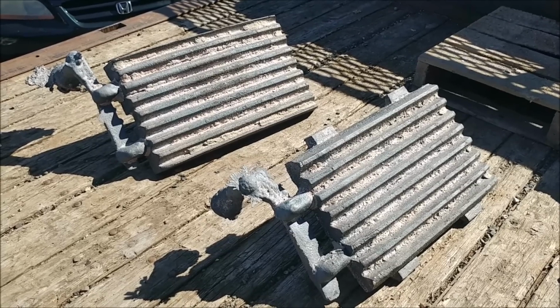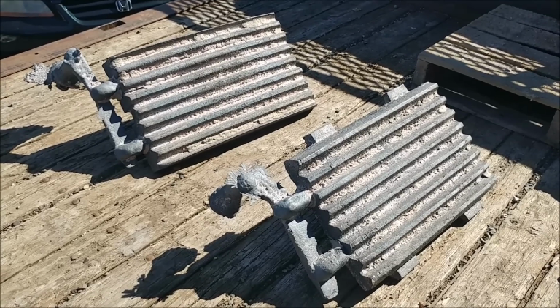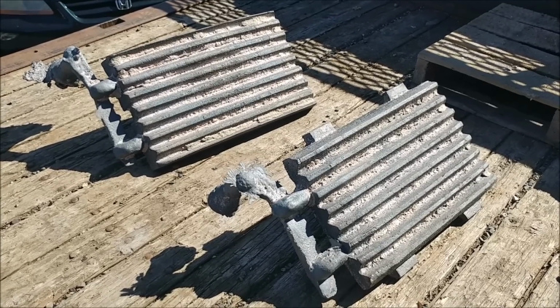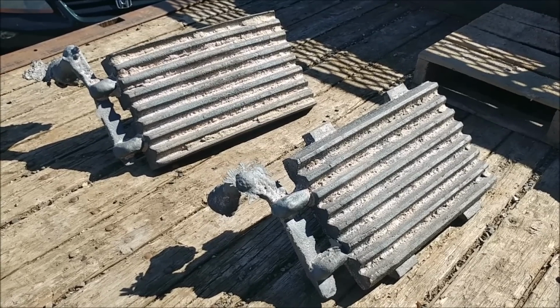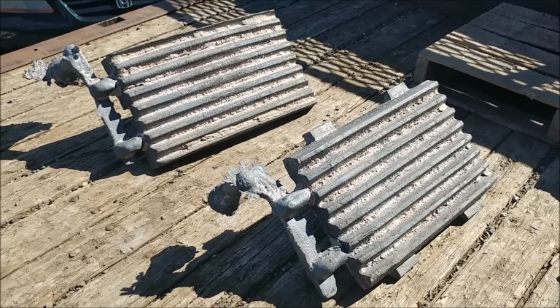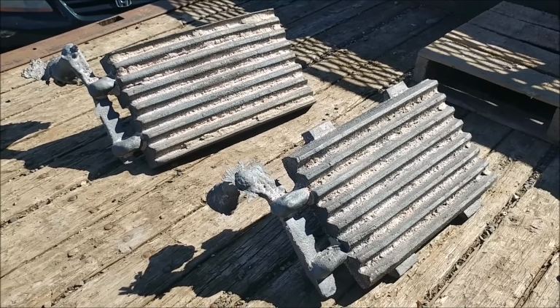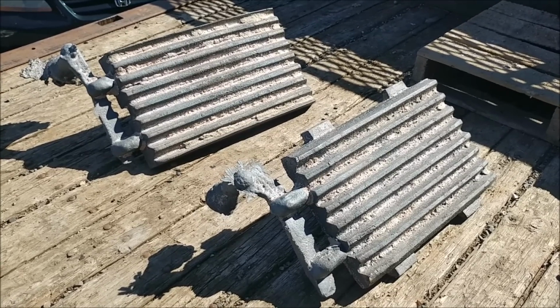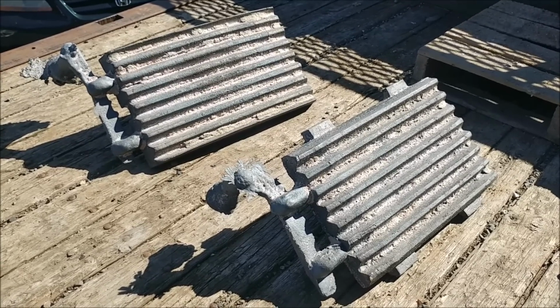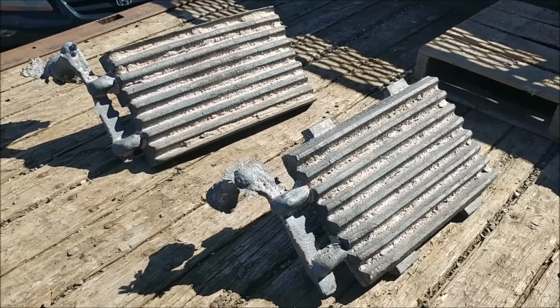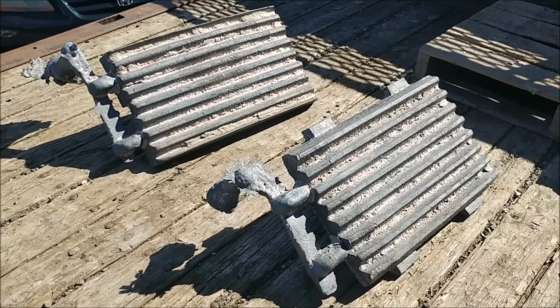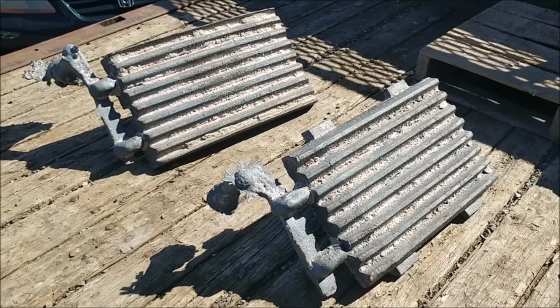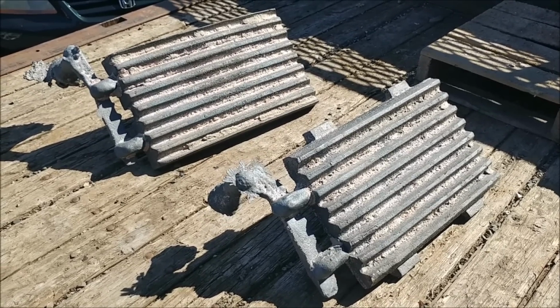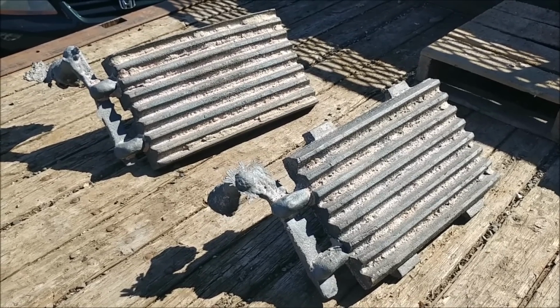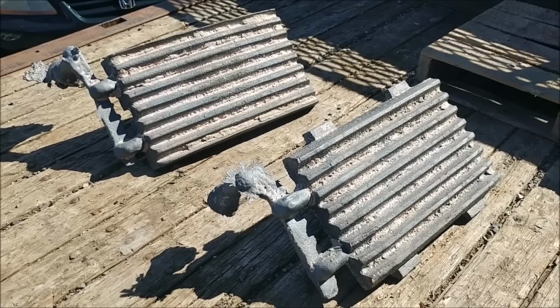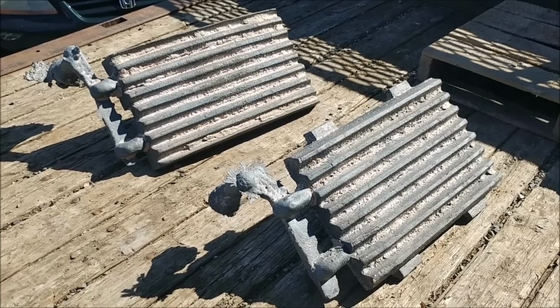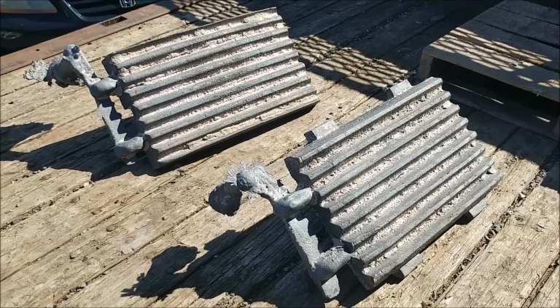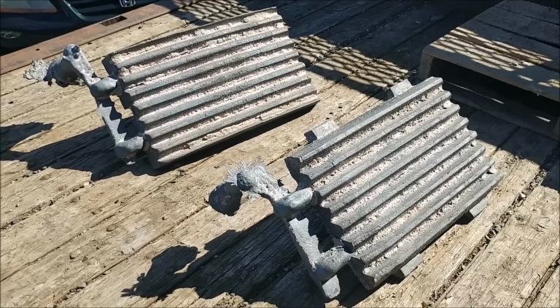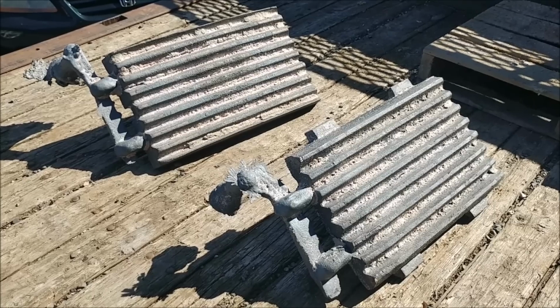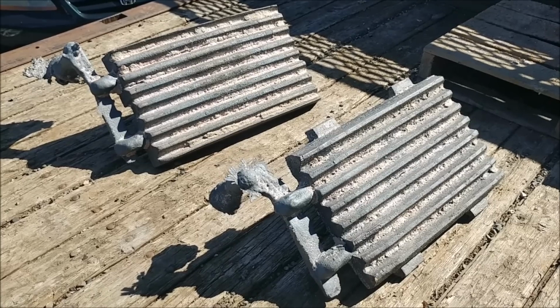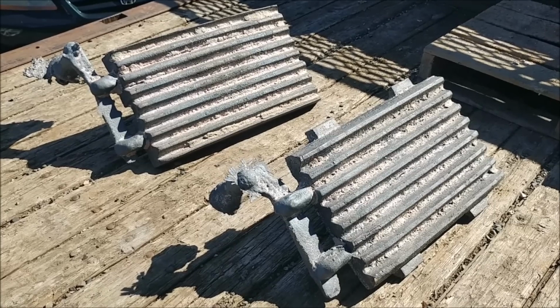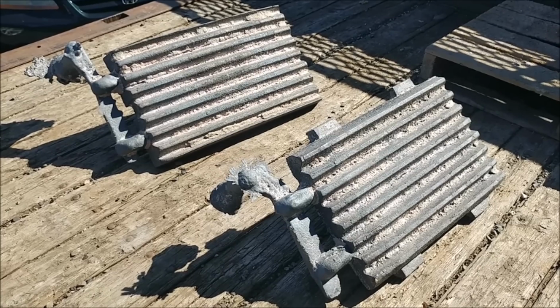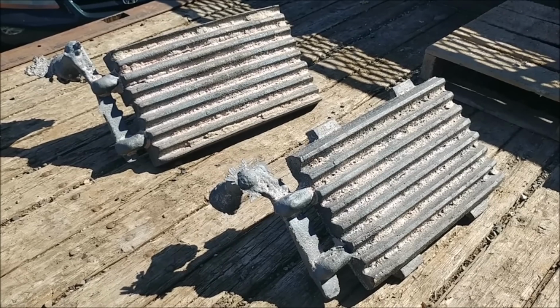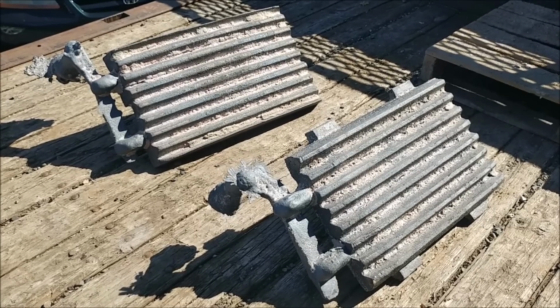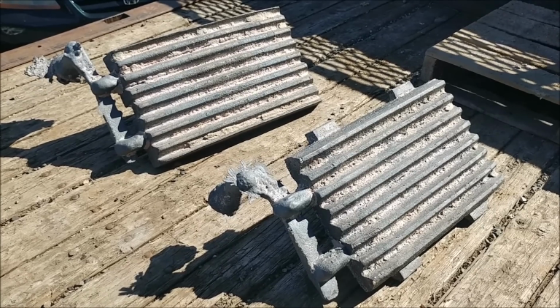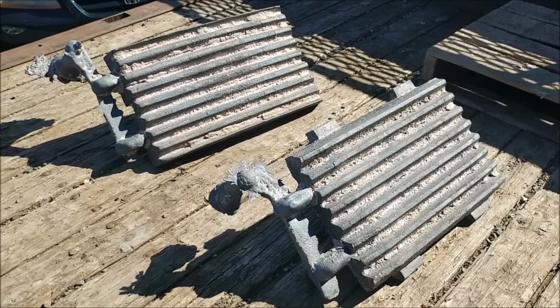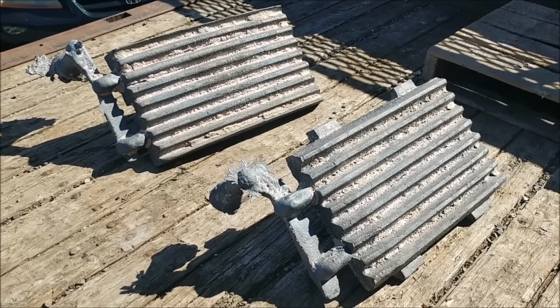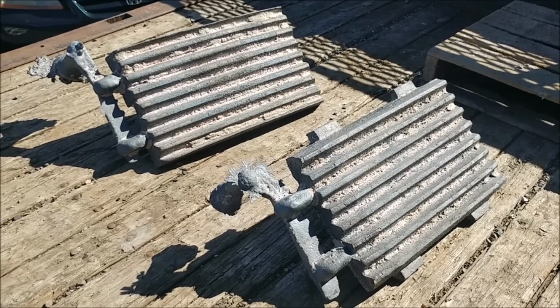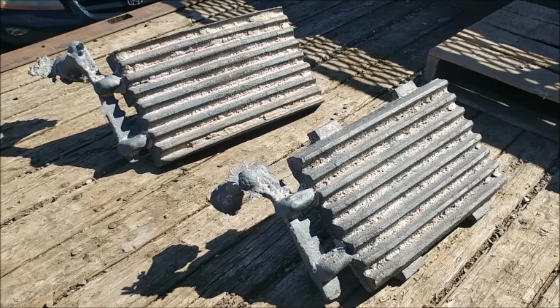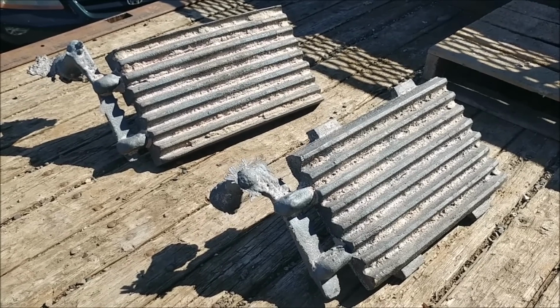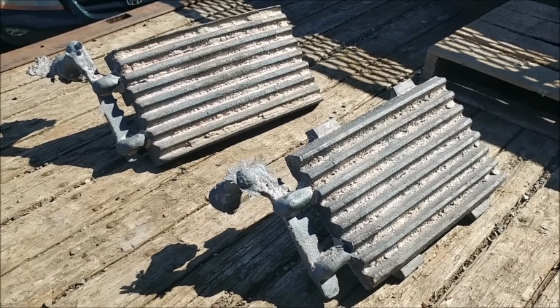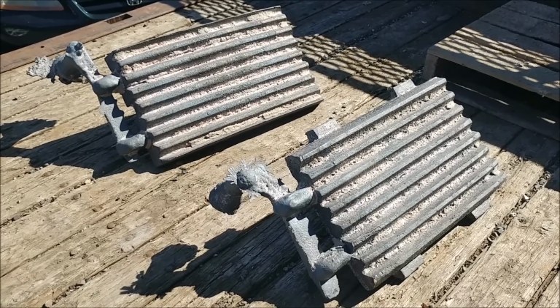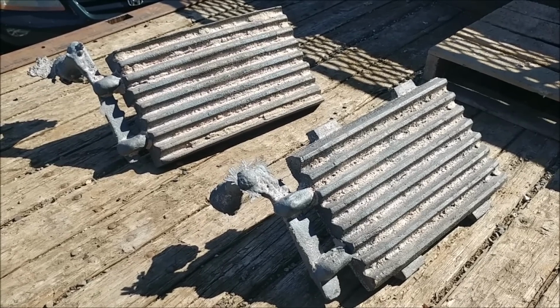Cut the gates and risers off and we'll put them in a jaw crusher and we'll see how they crush.